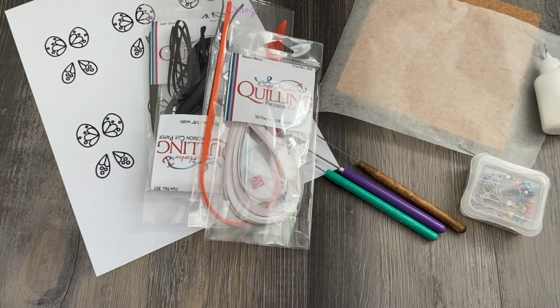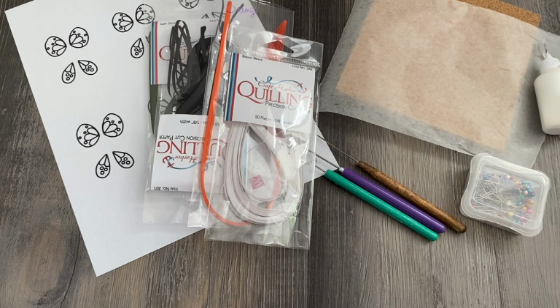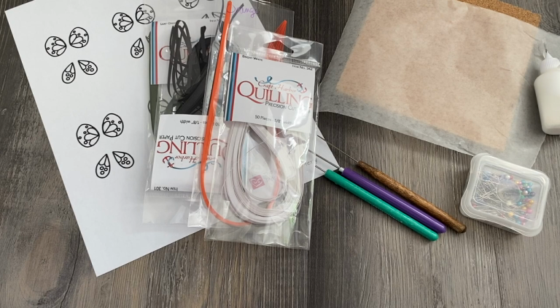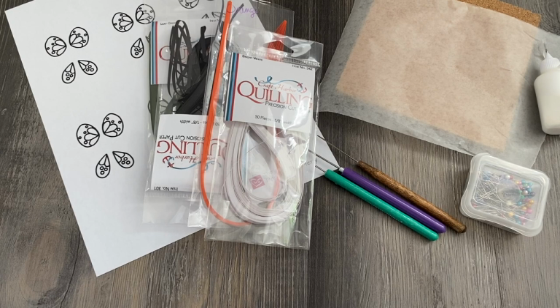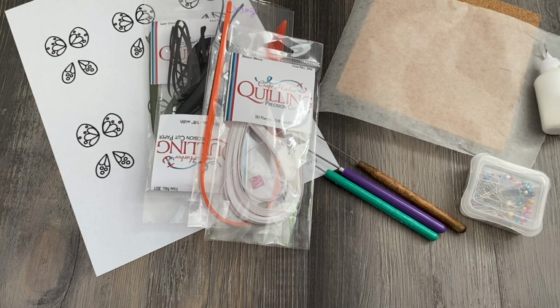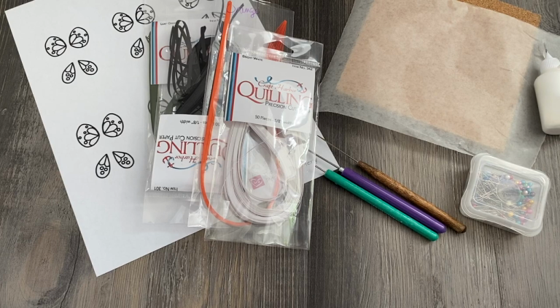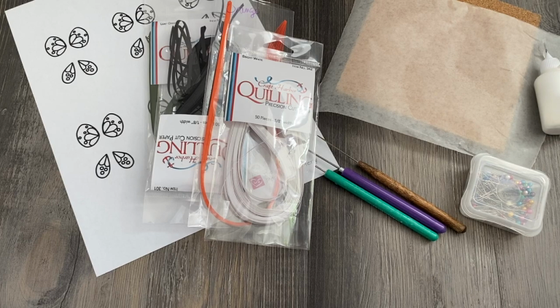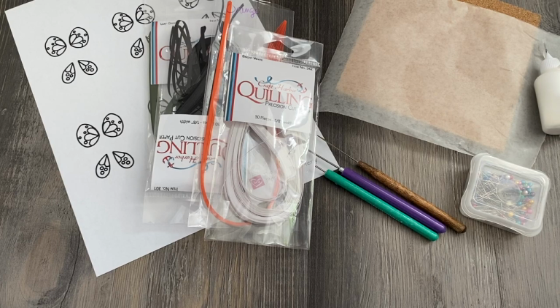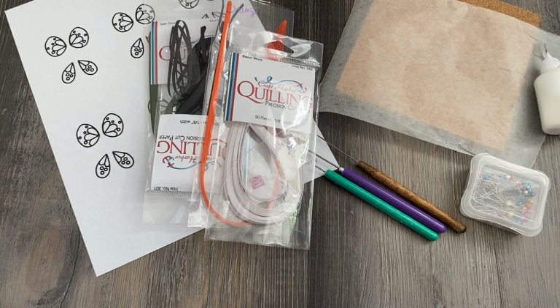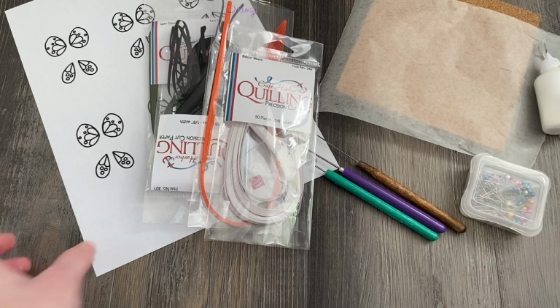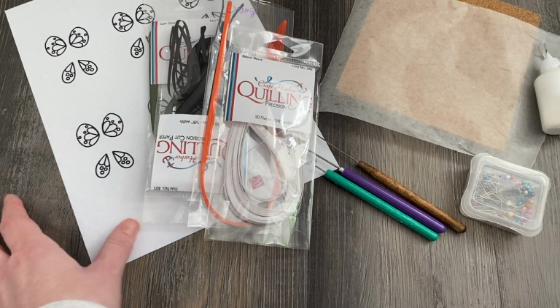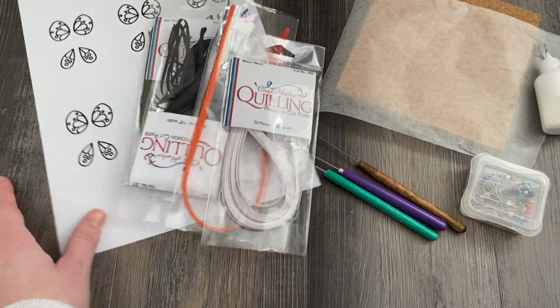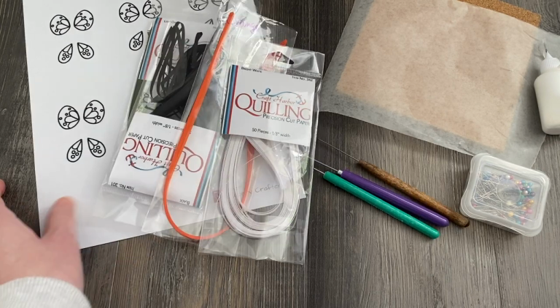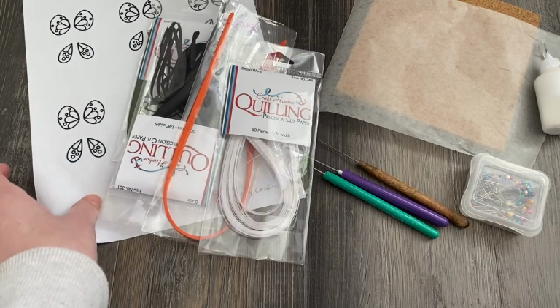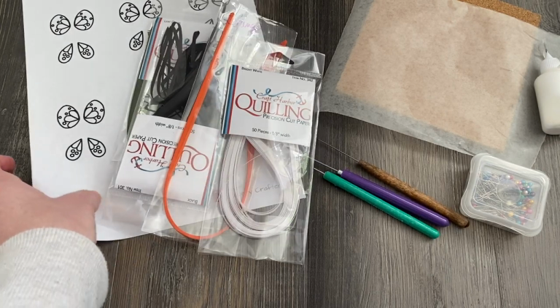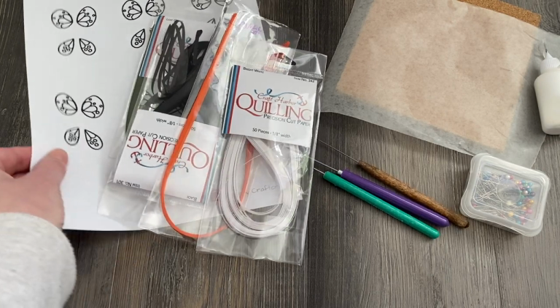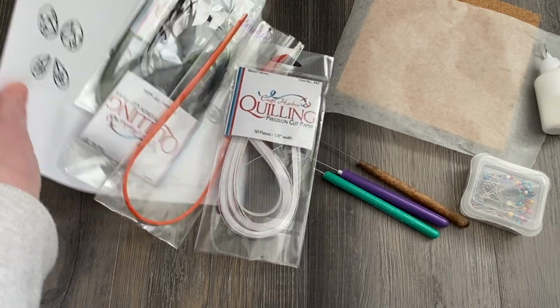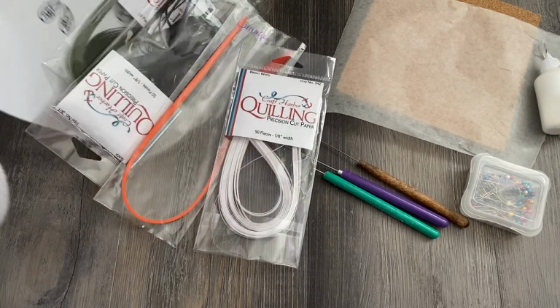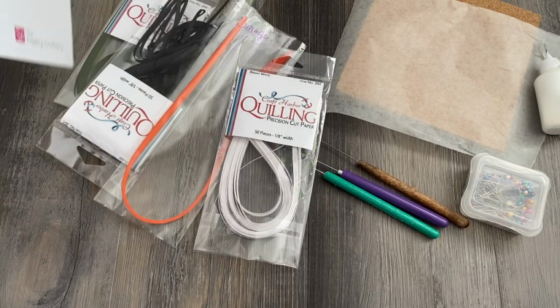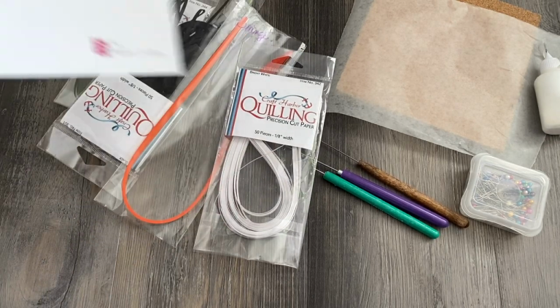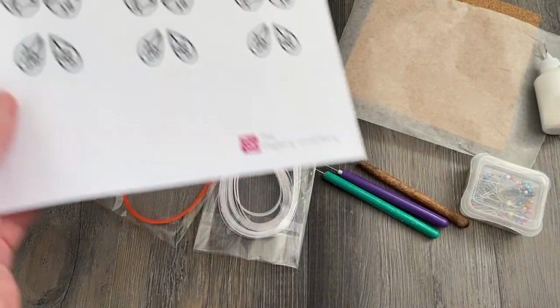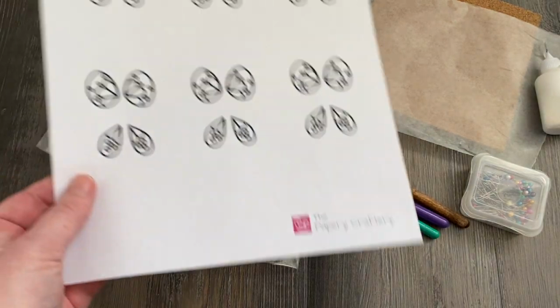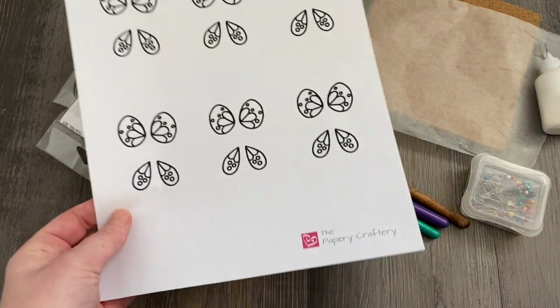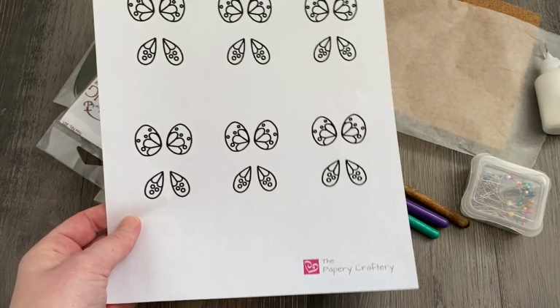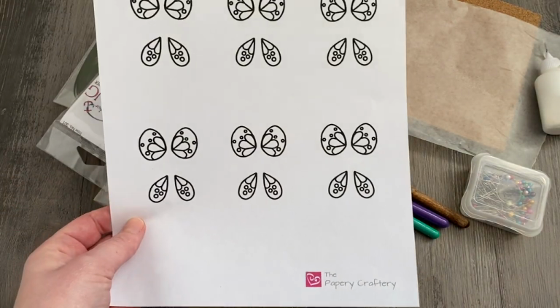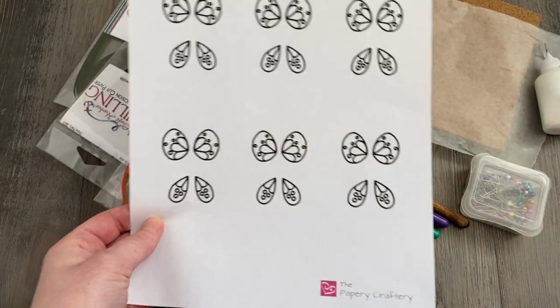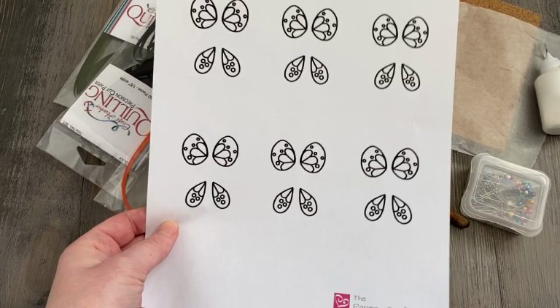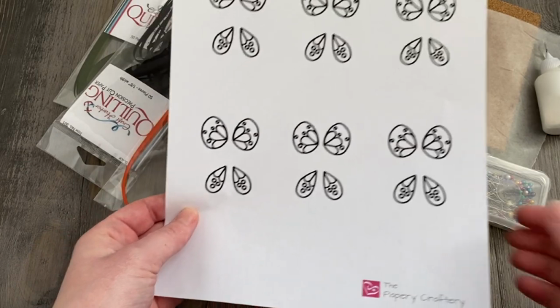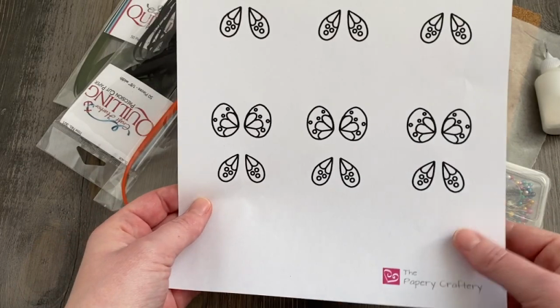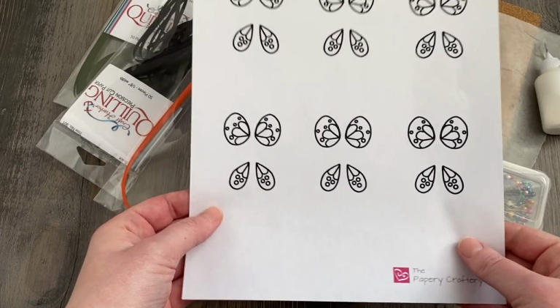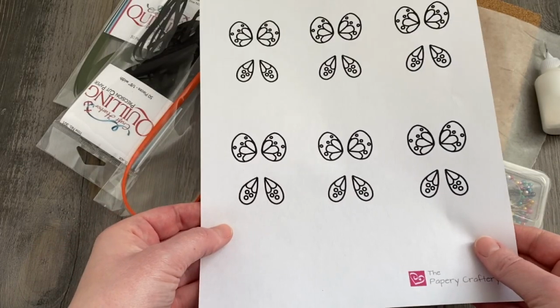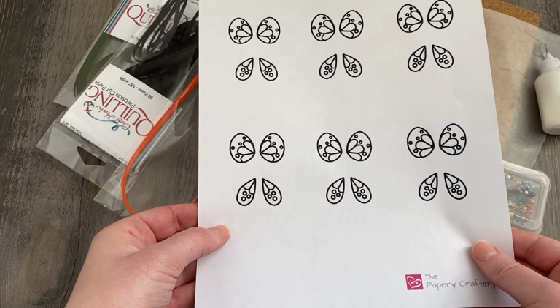Hey folks, this is Meredith from the Papery Craftery. Today I'm going to be sharing a great beginner's monarch butterfly project.